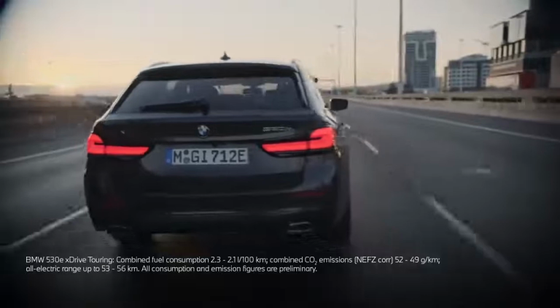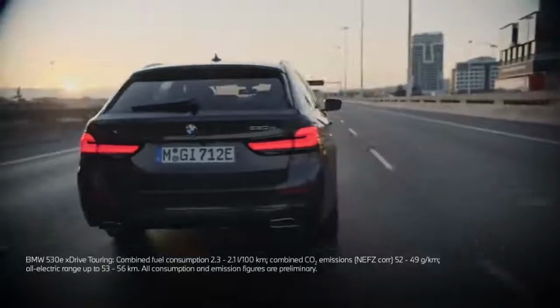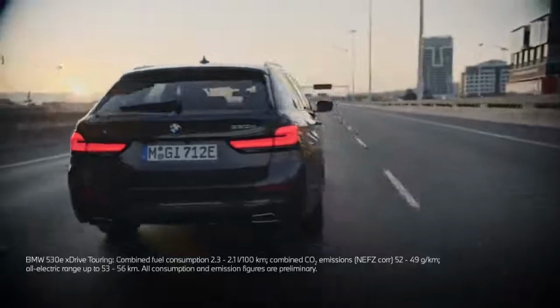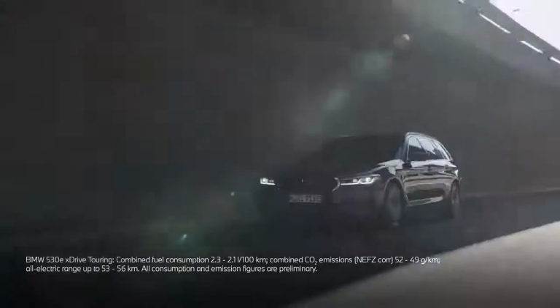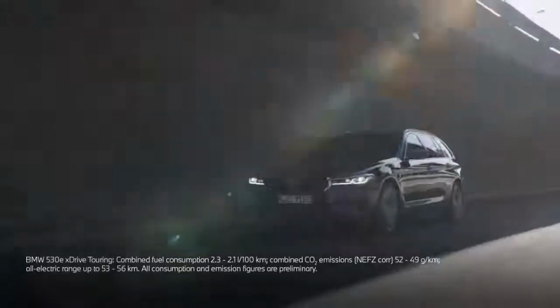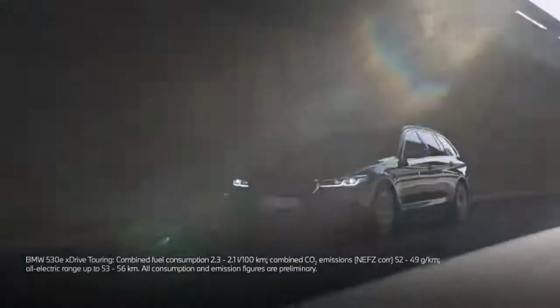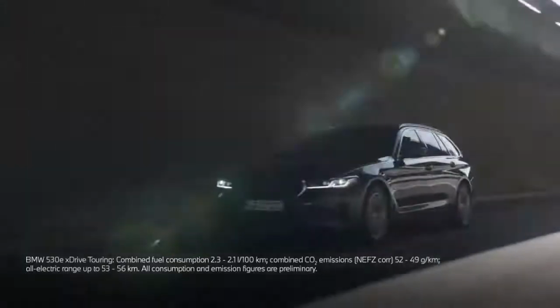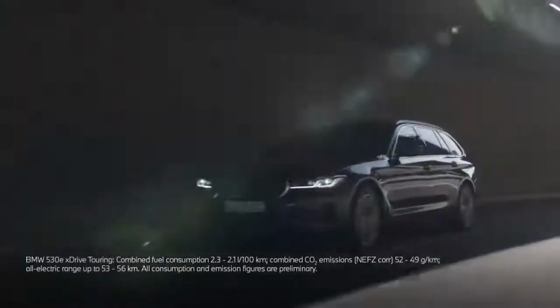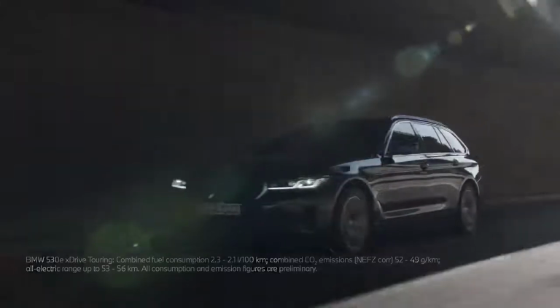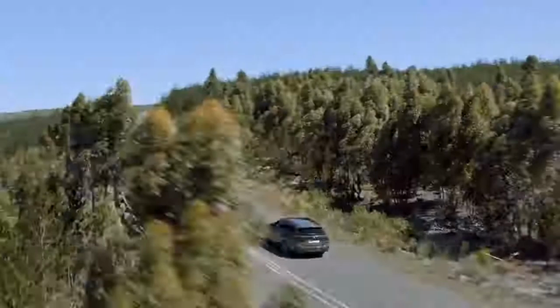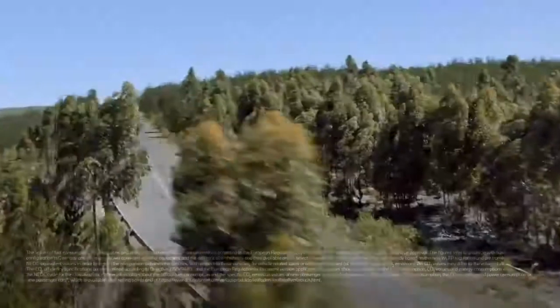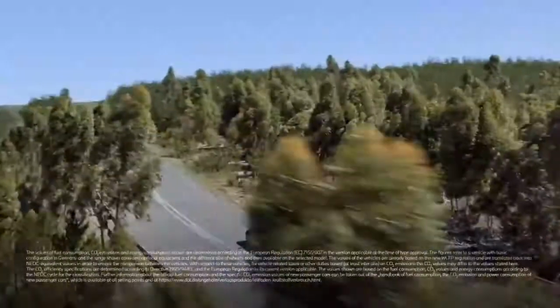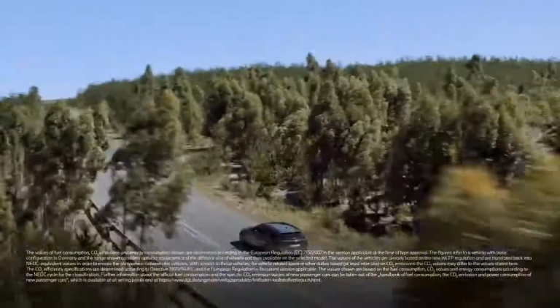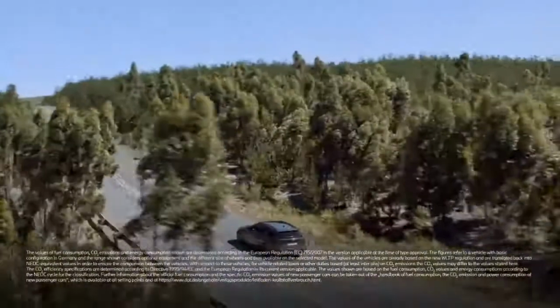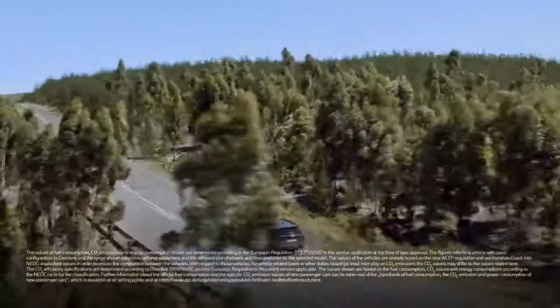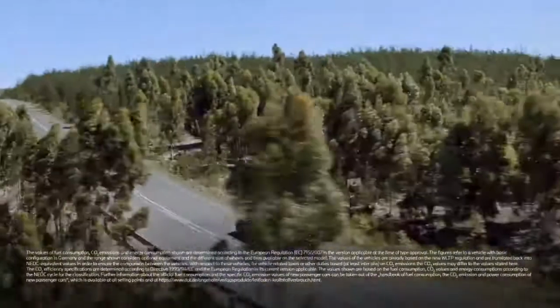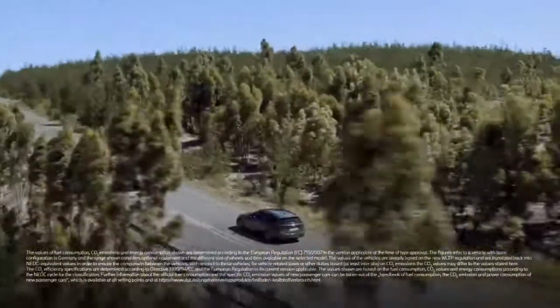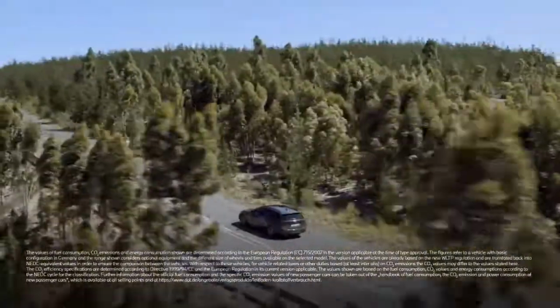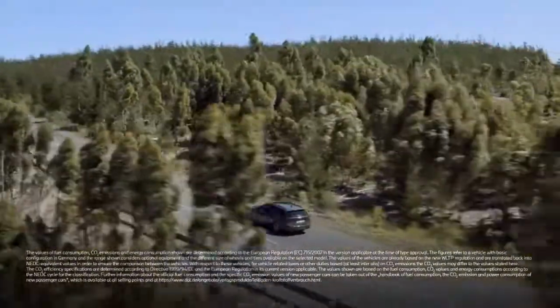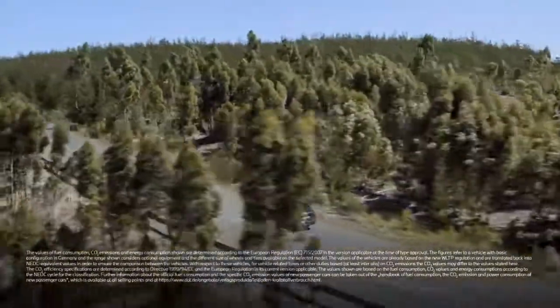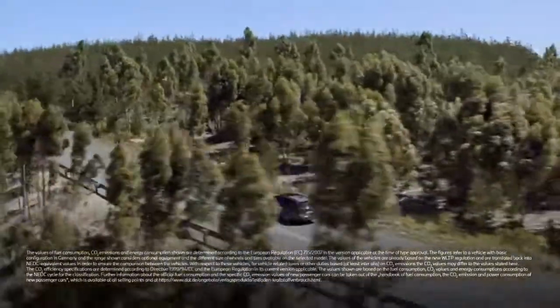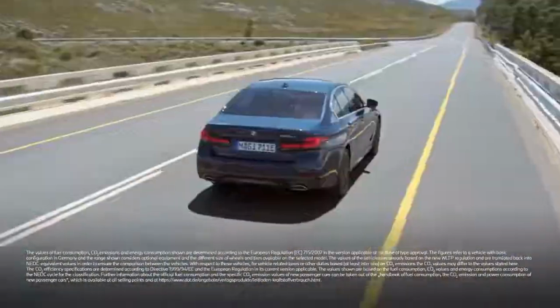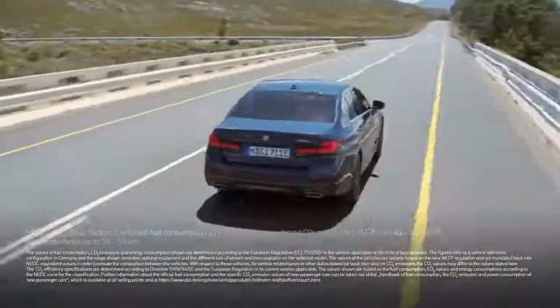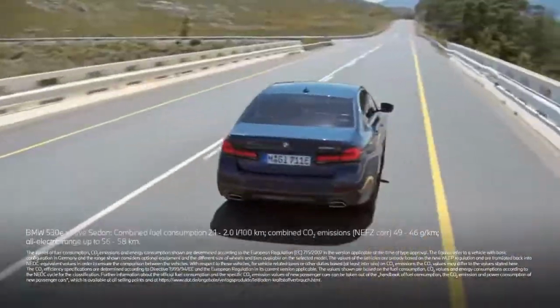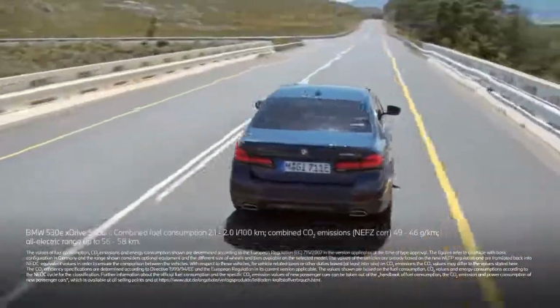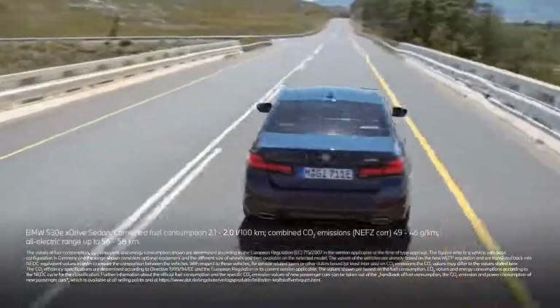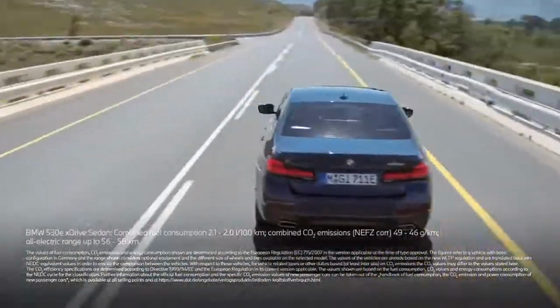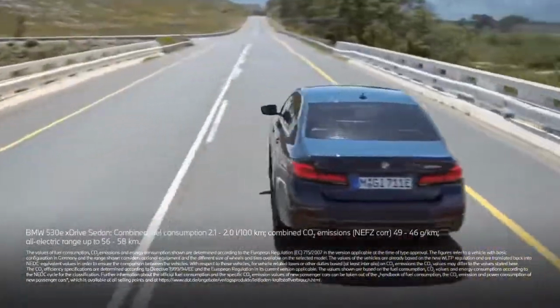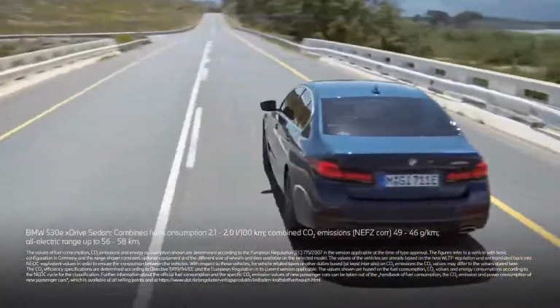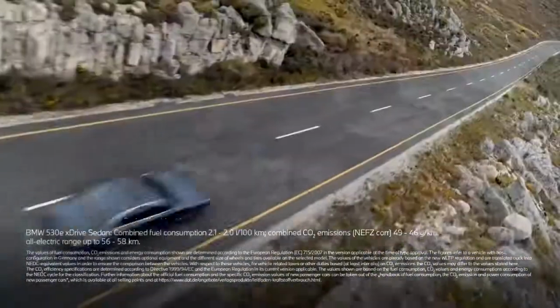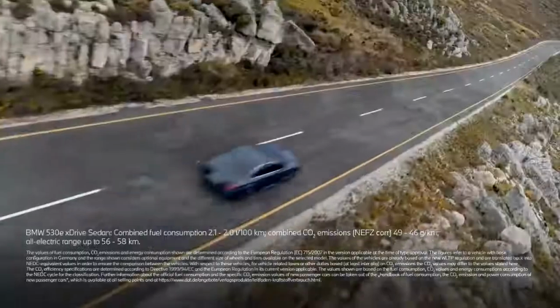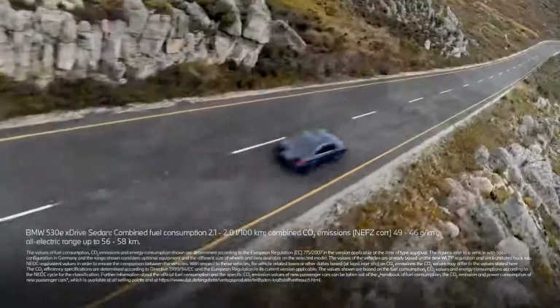With plug-in hybrid models, BMW offers advanced driving technology and a whole host of clever and comfortable solutions, so that you can take another step into a future of sustainable and joyful driving.